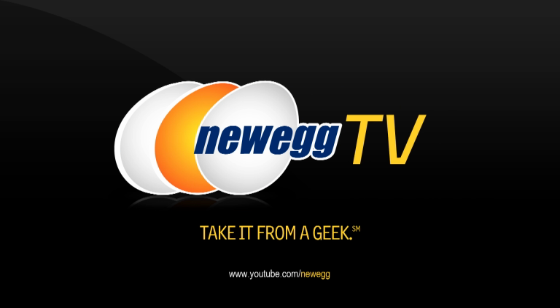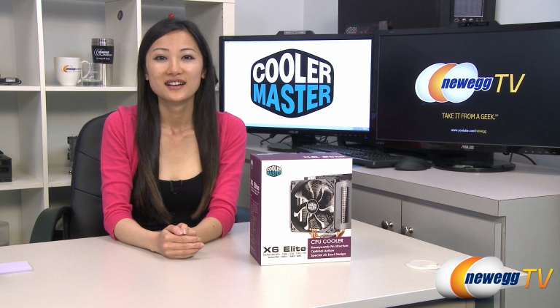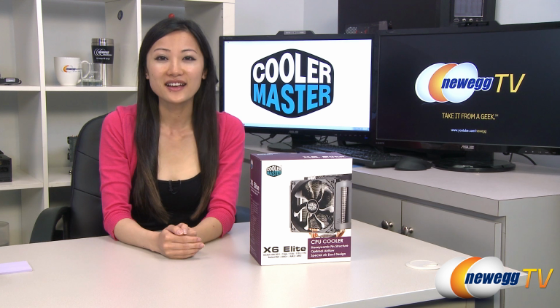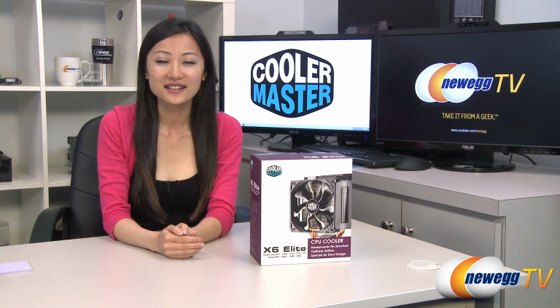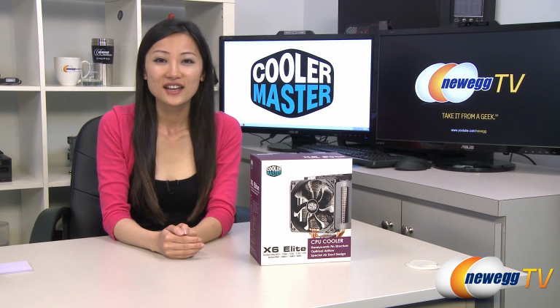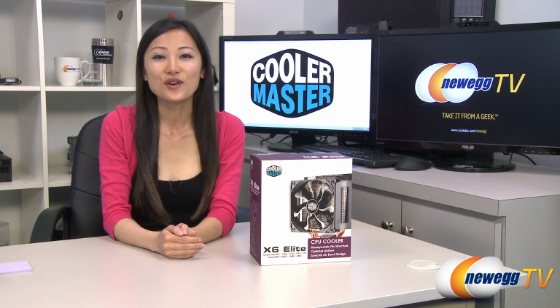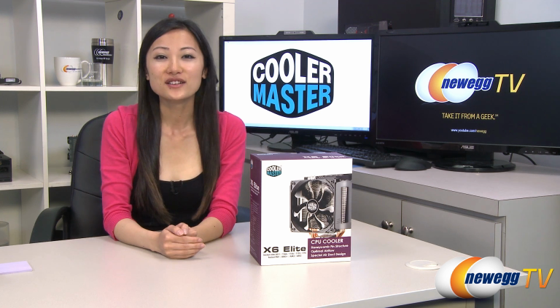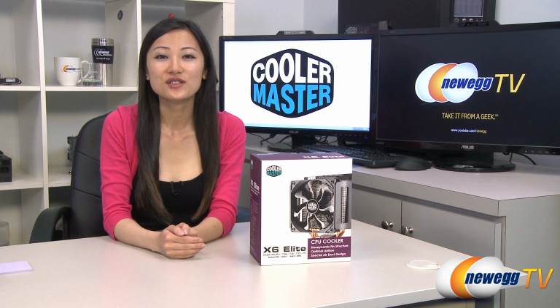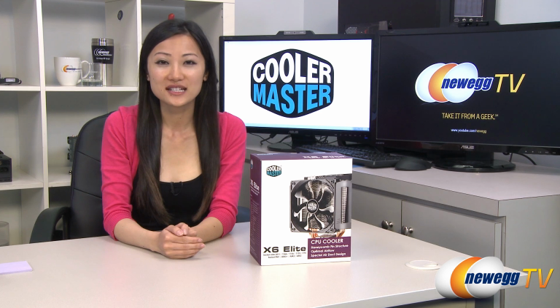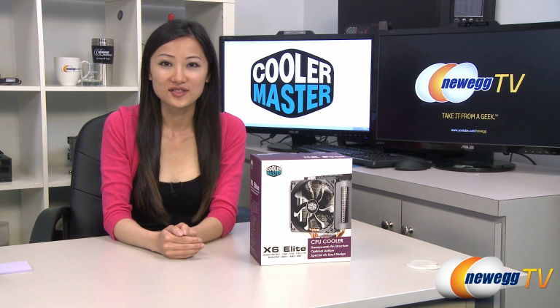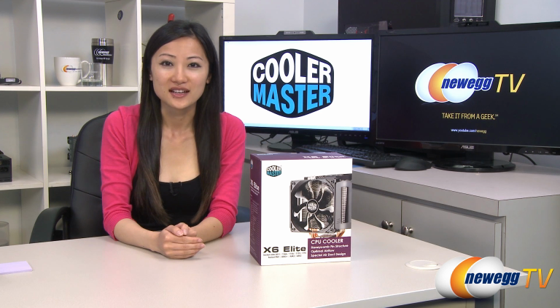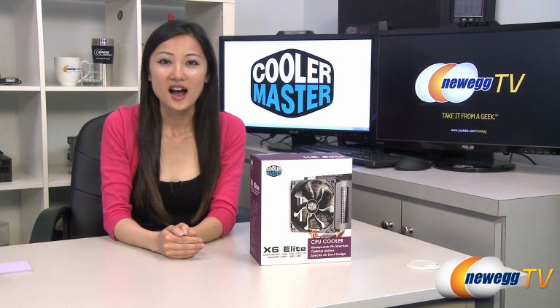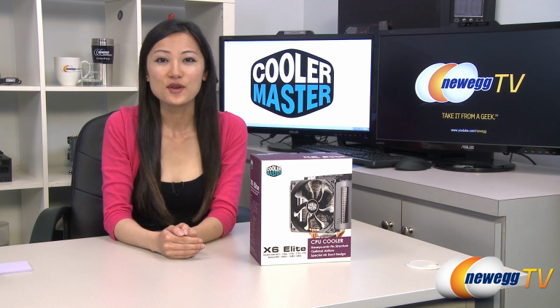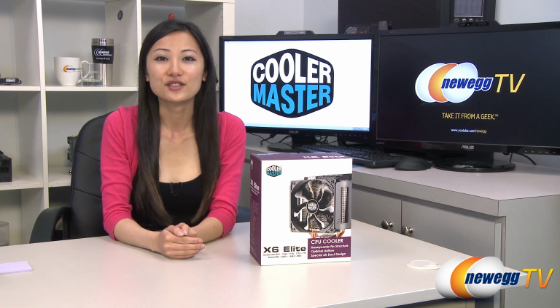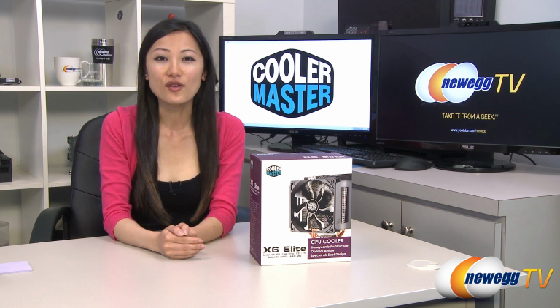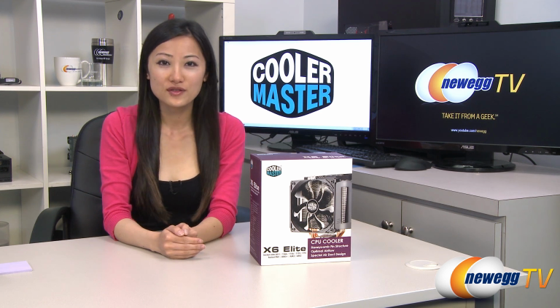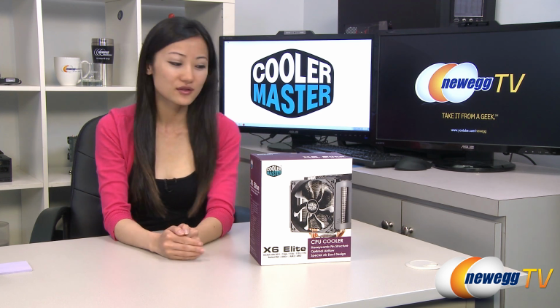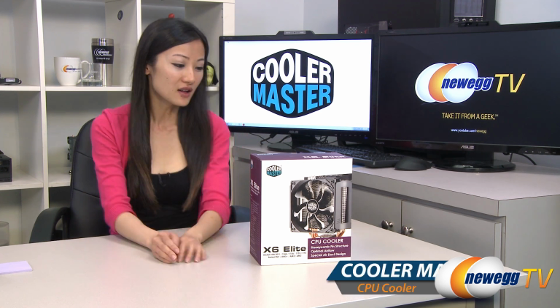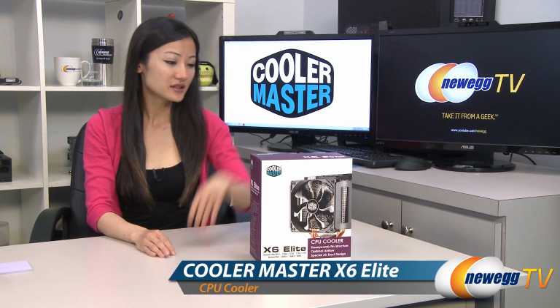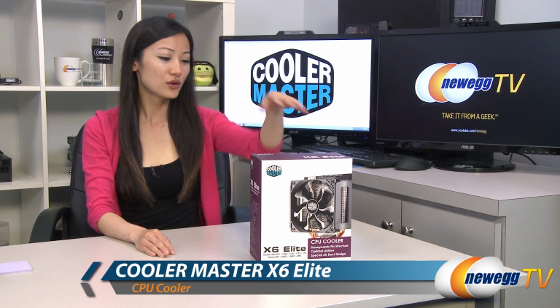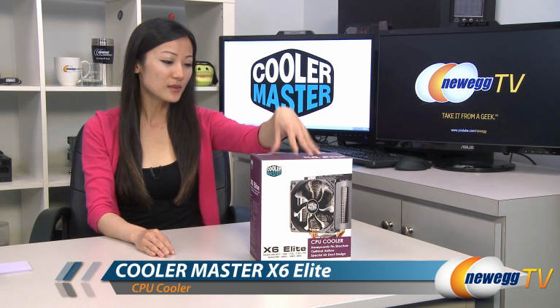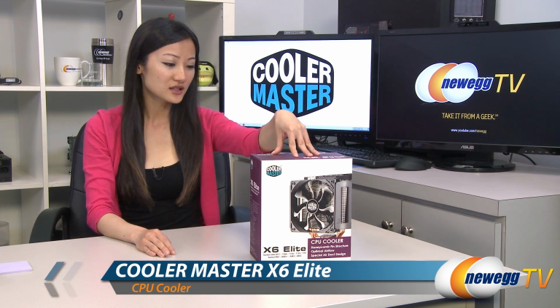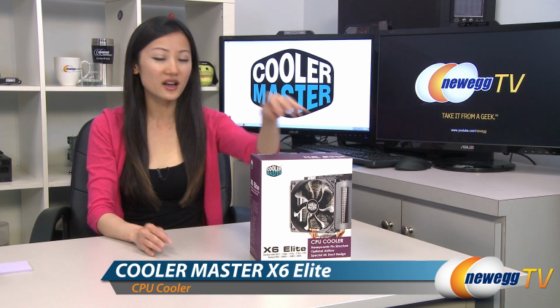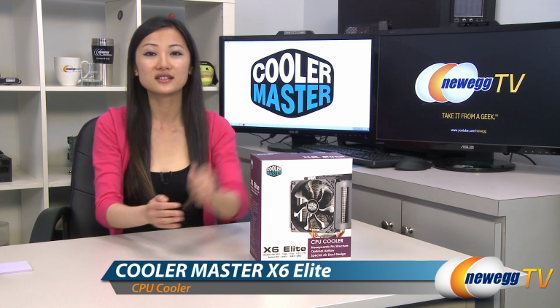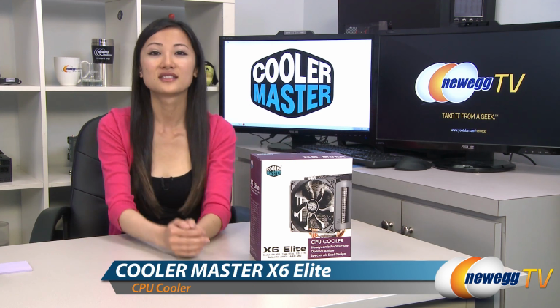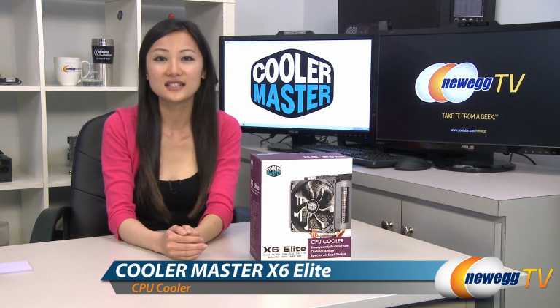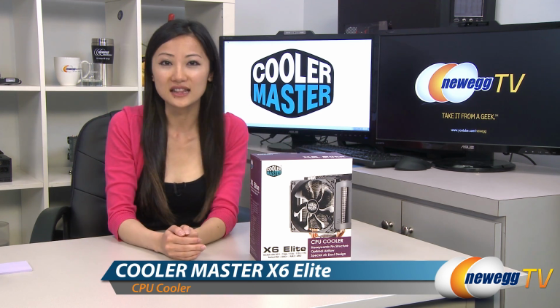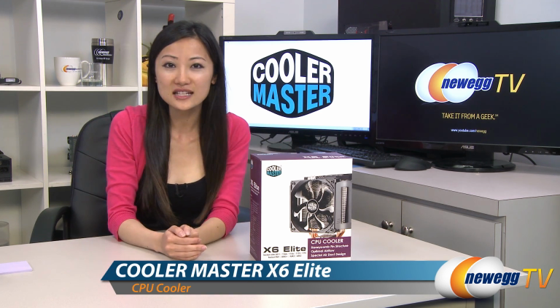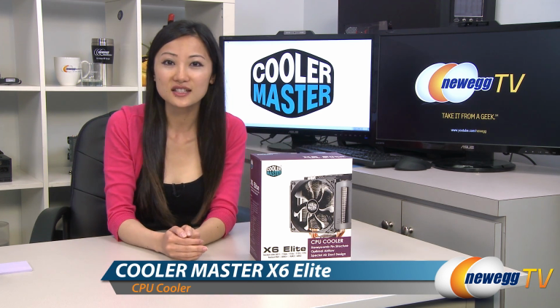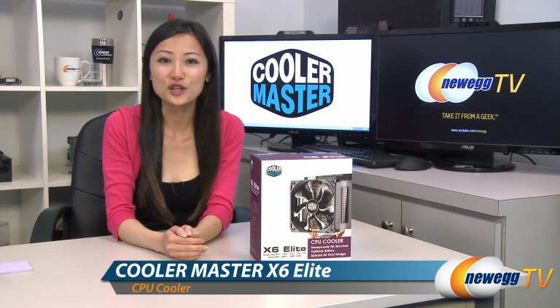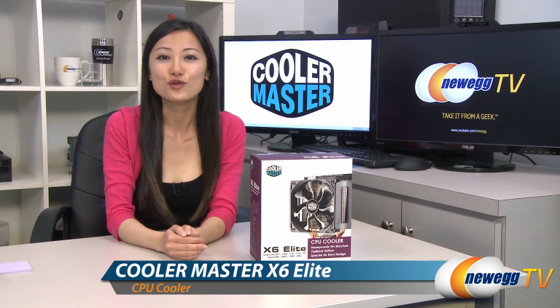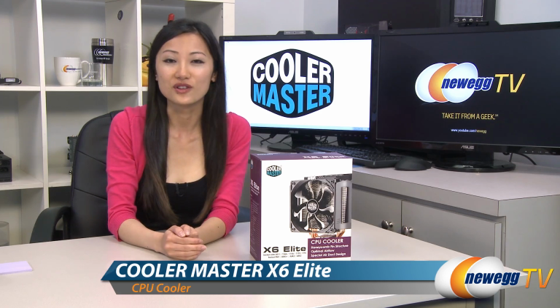Hey guys, Joanne here with Newegg TV. I'm here to do an overview on this Cooler Master X6 Elite CPU cooler.